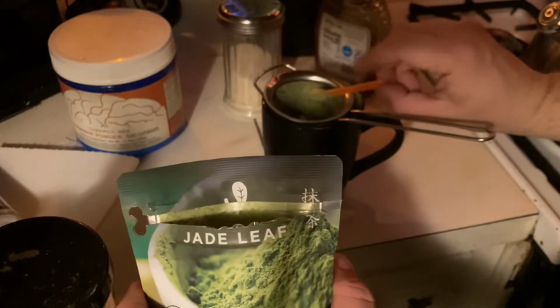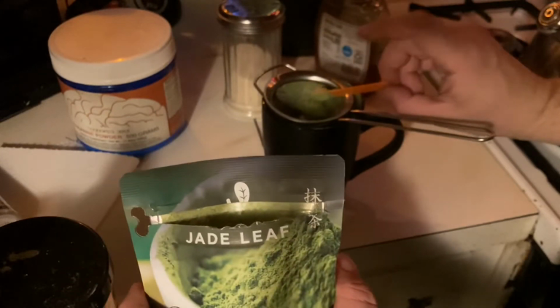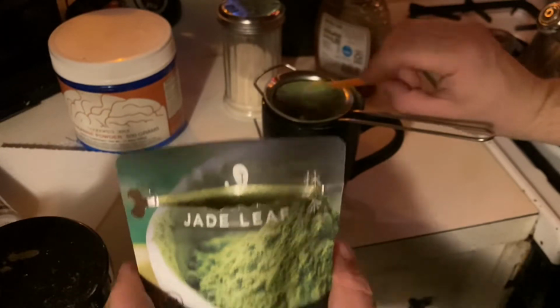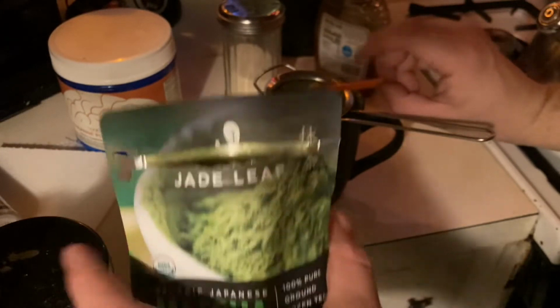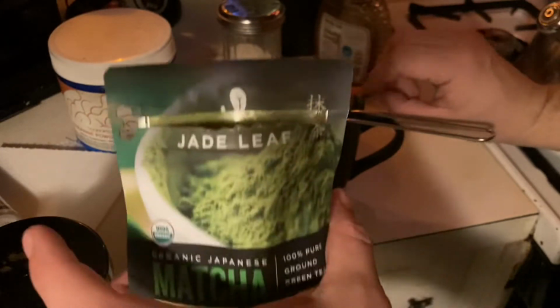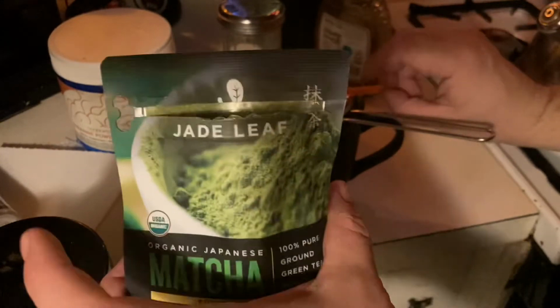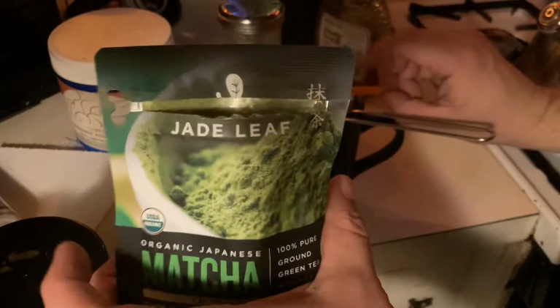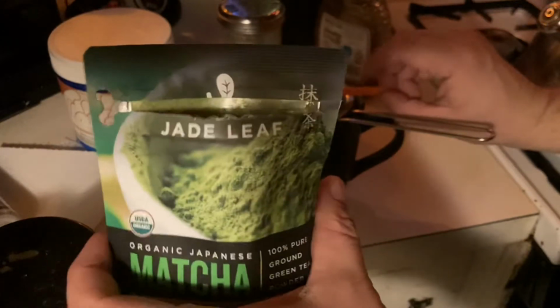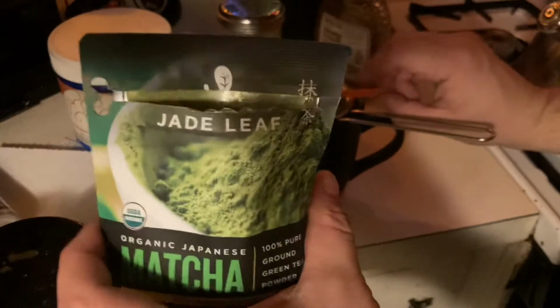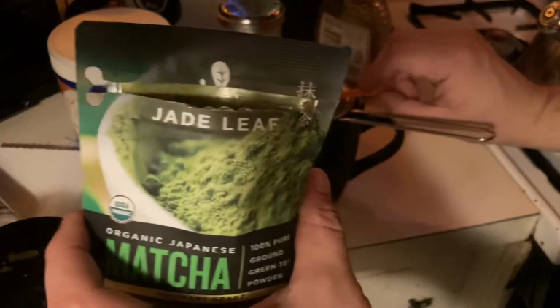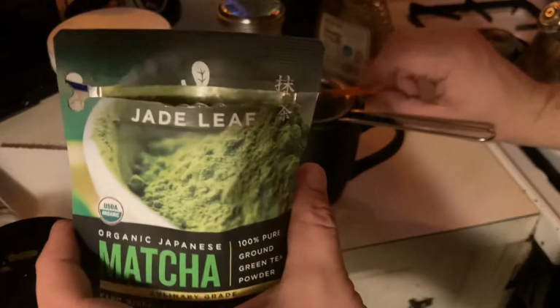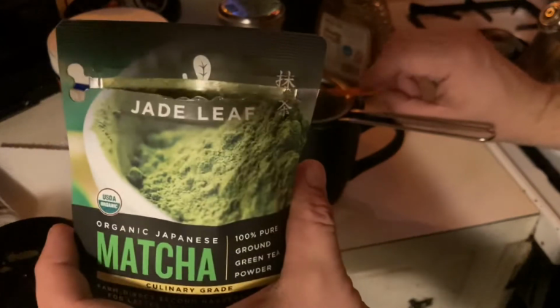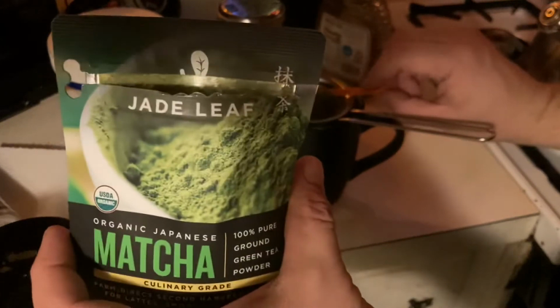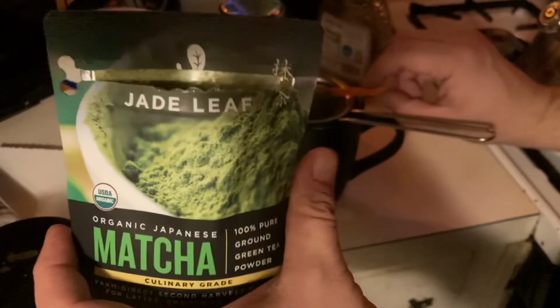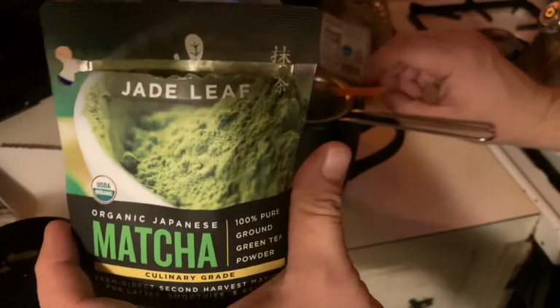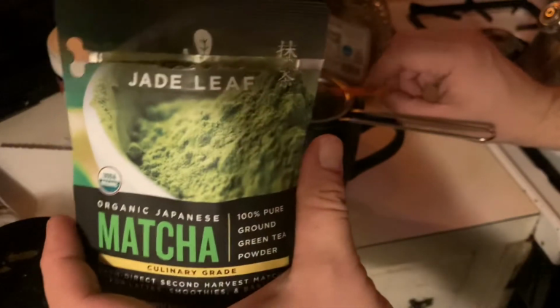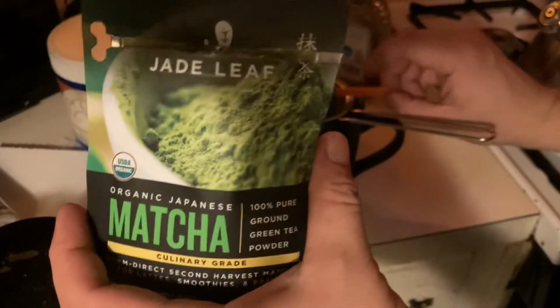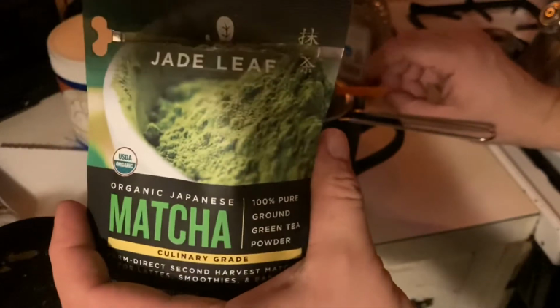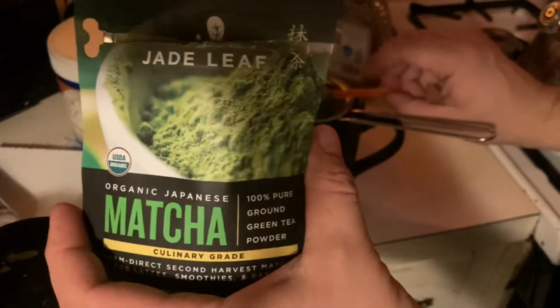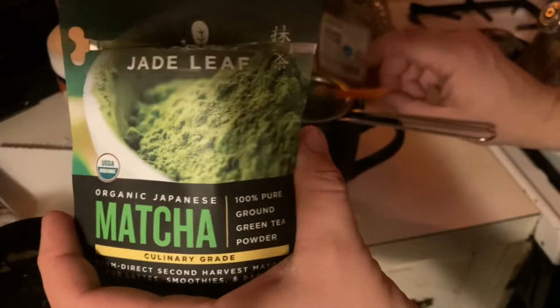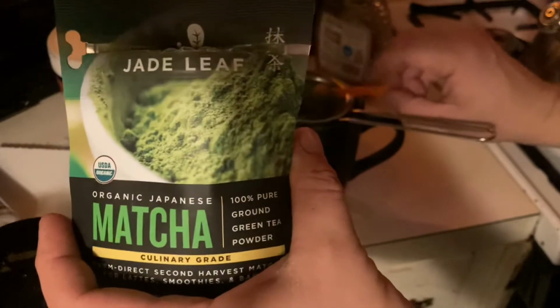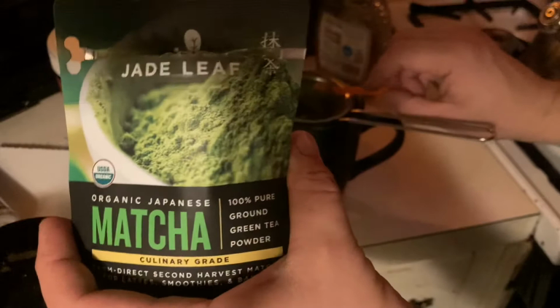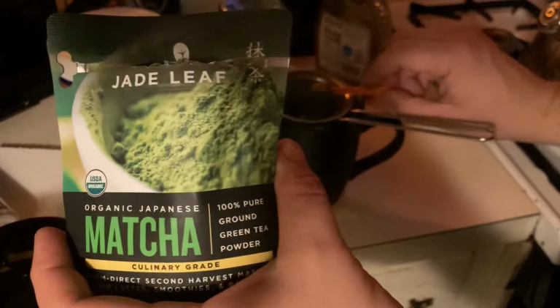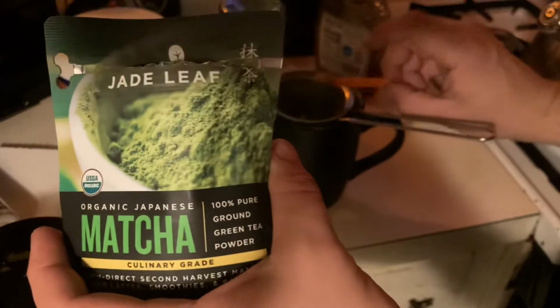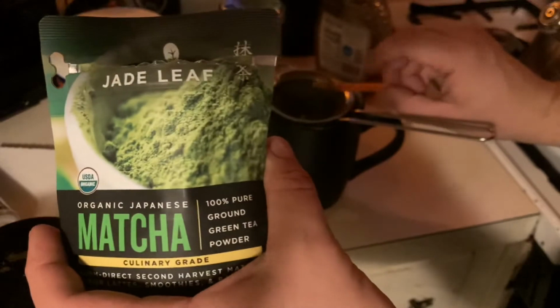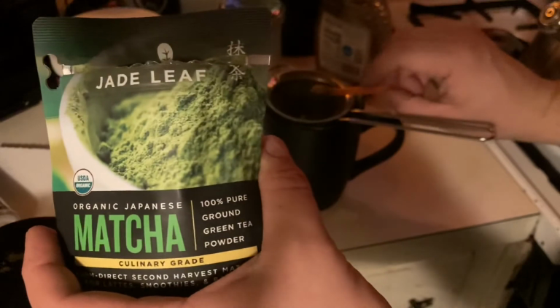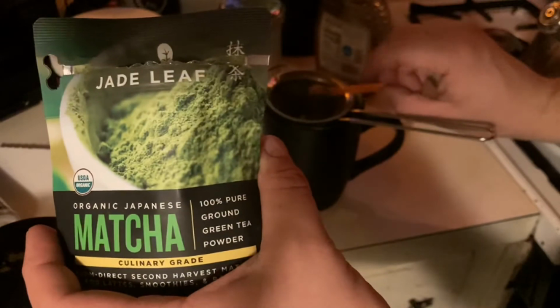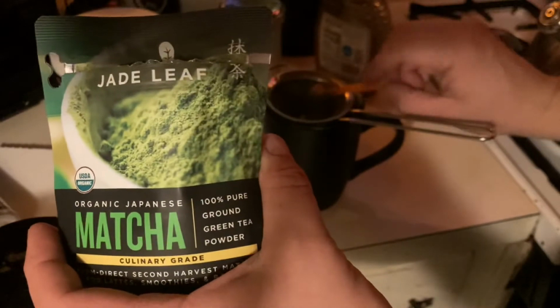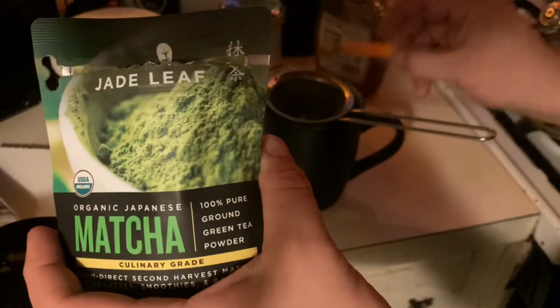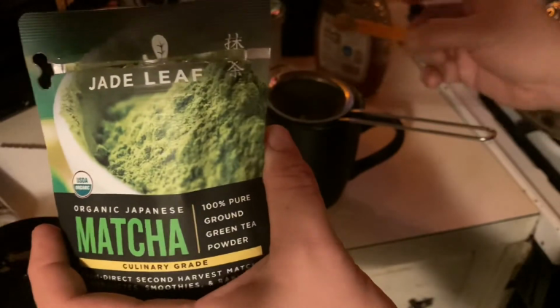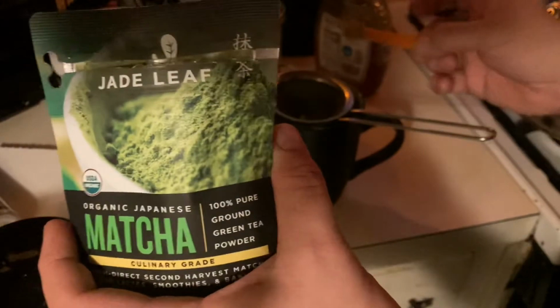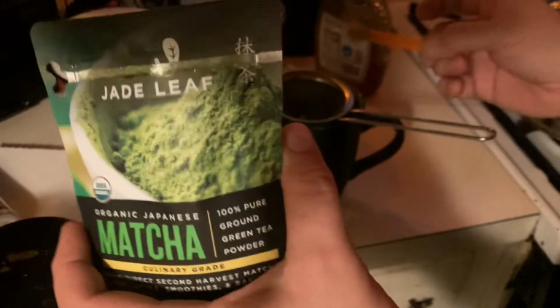This is technically only a culinary grade — you can do a step better and get the ceremonial grade.